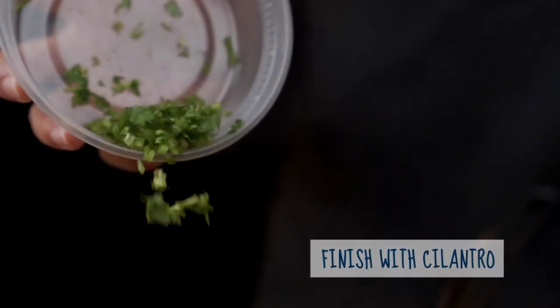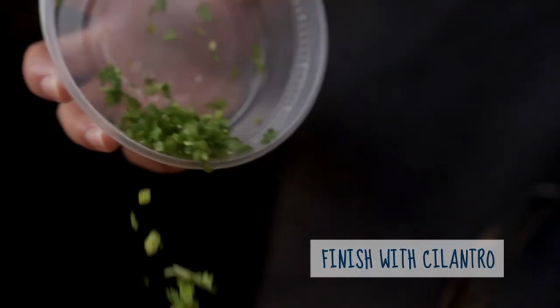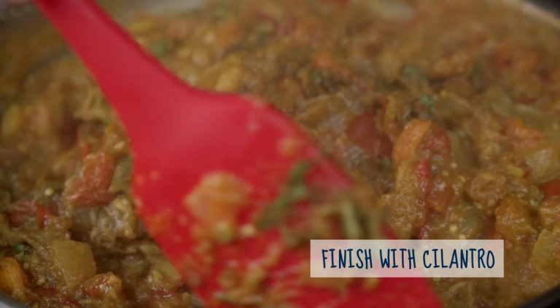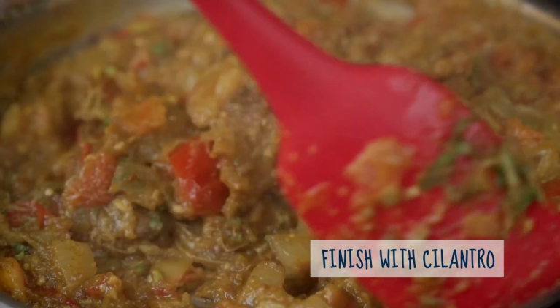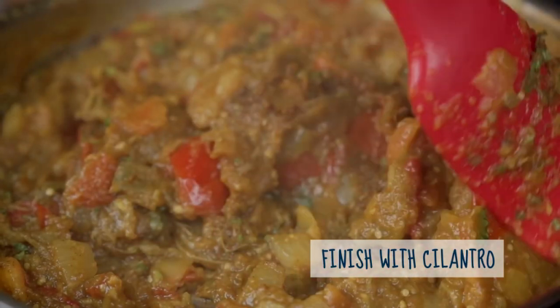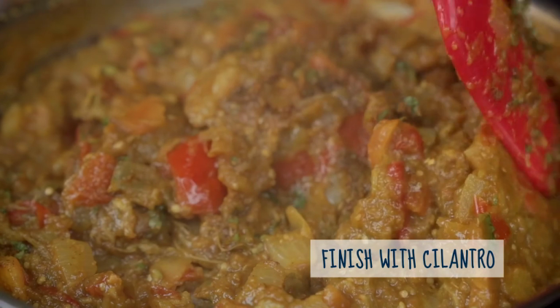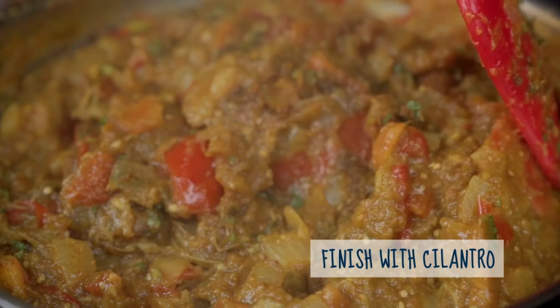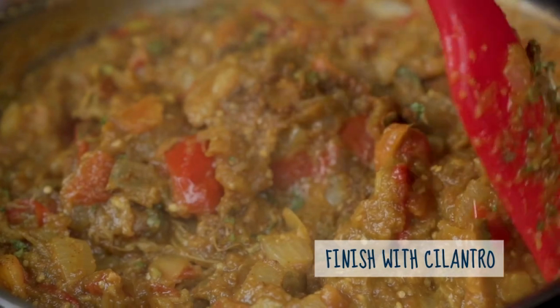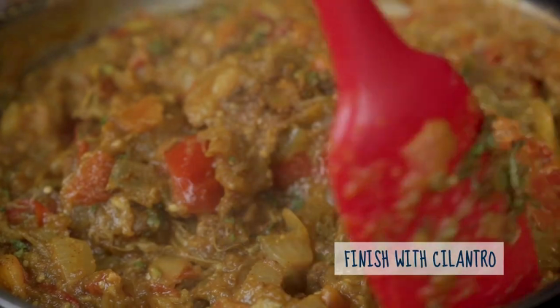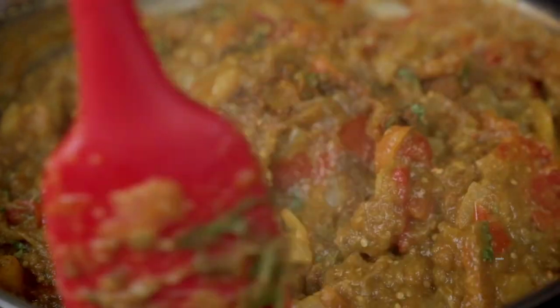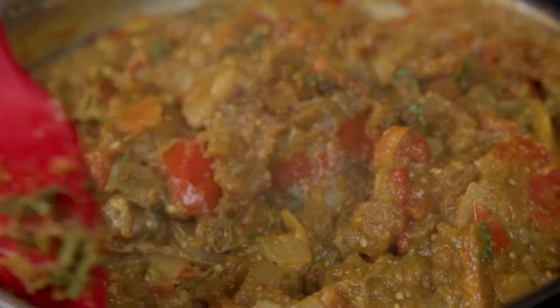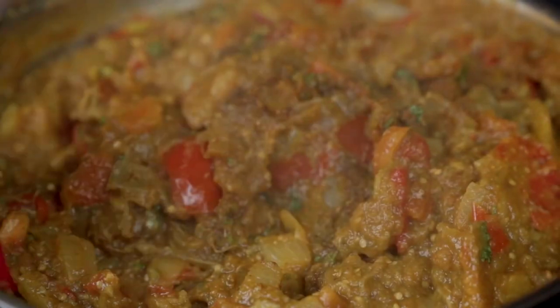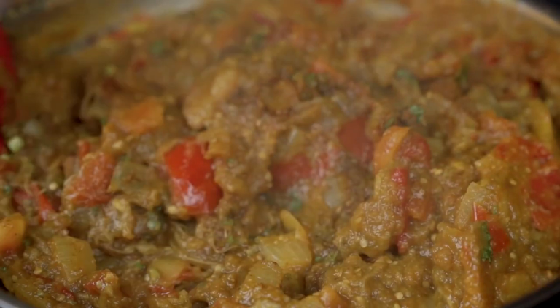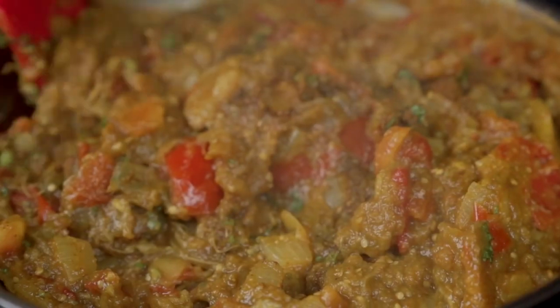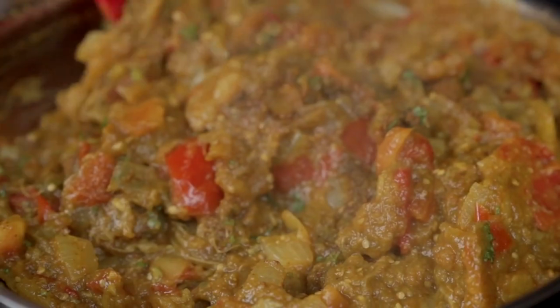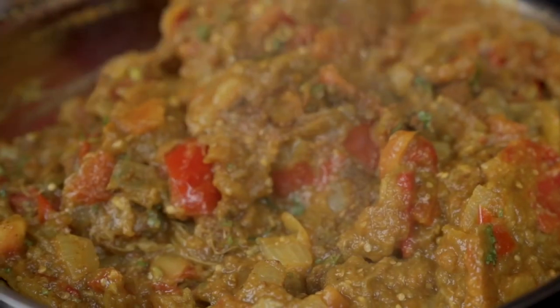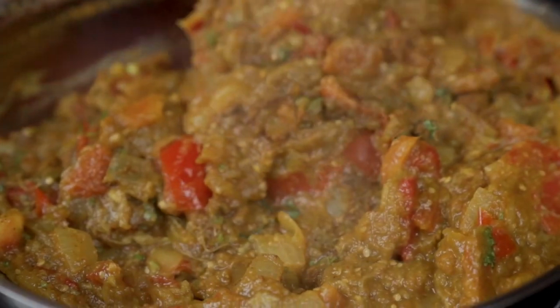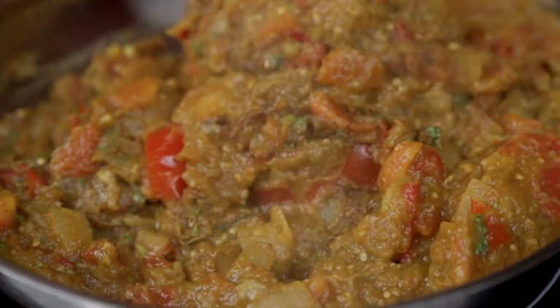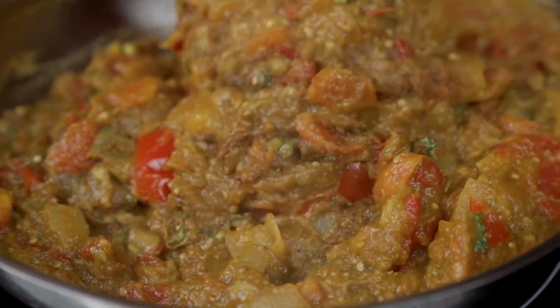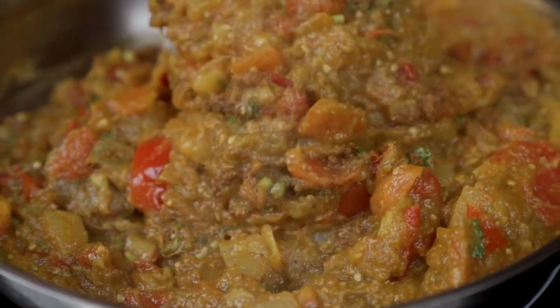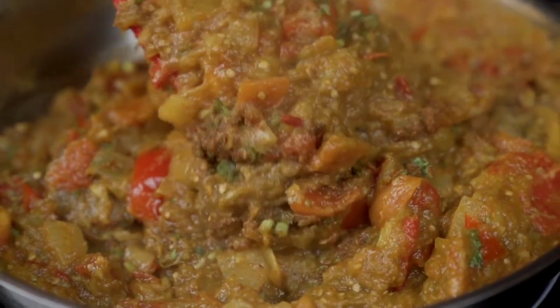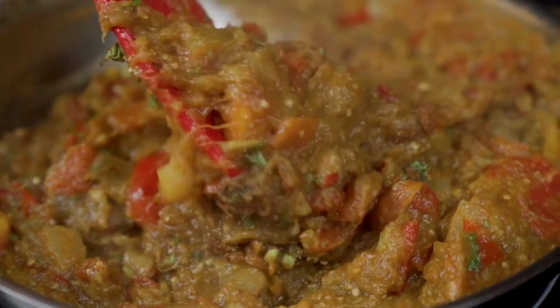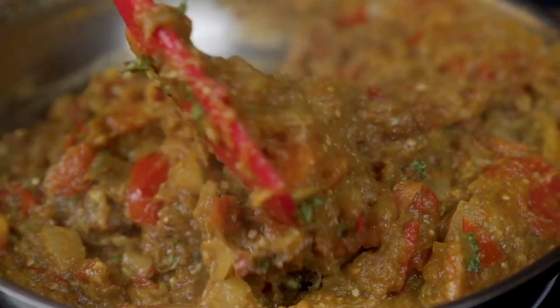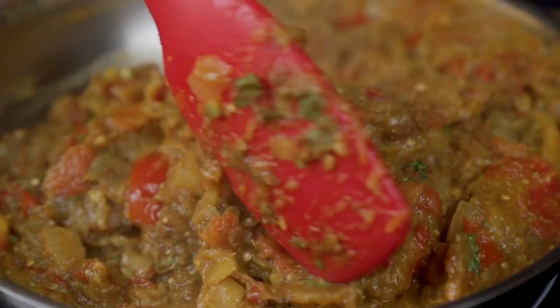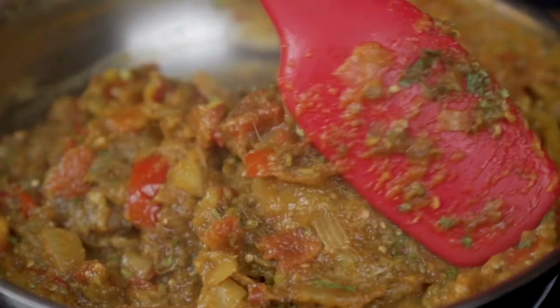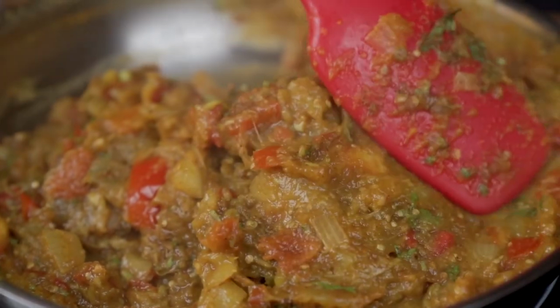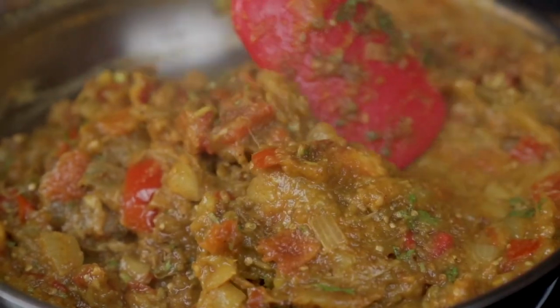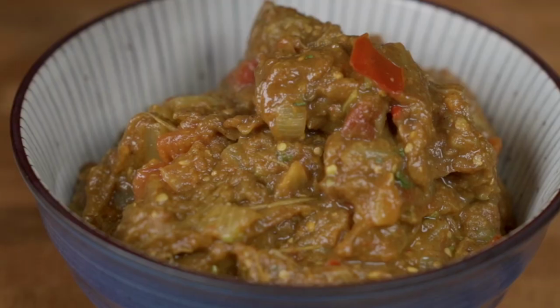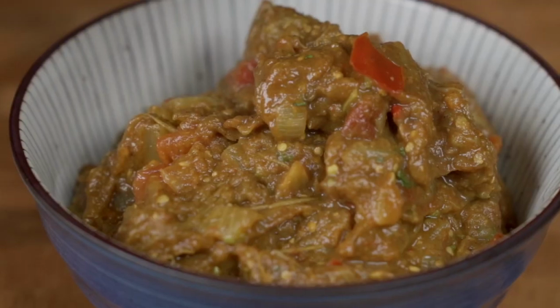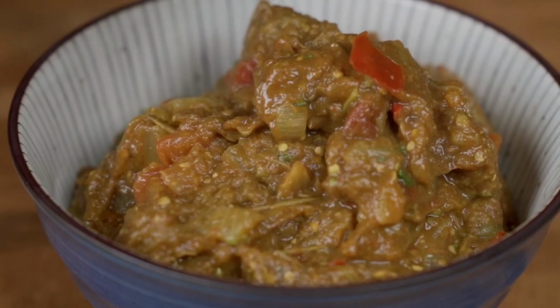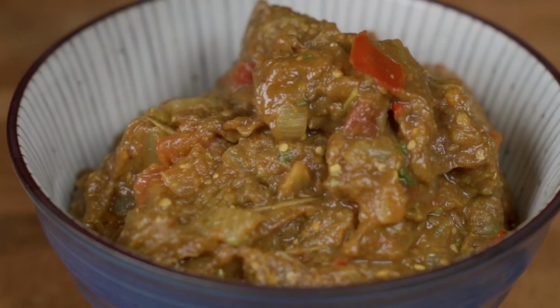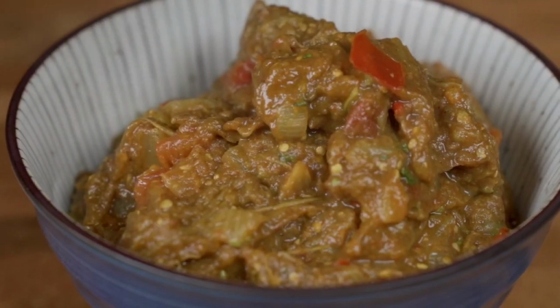Finish it off with some chopped cilantro and then serve it with your favorite naan, pita, rice, or even pasta.